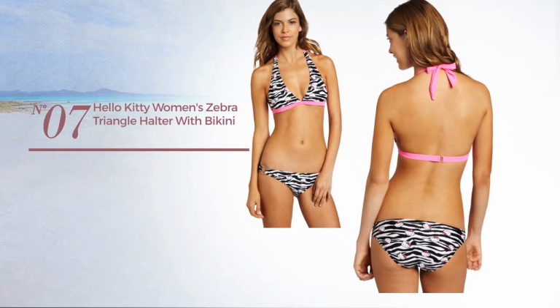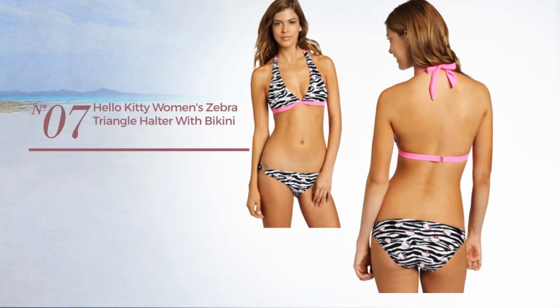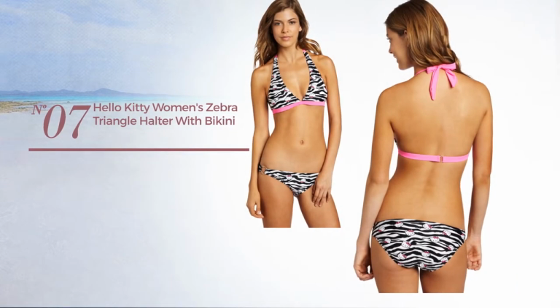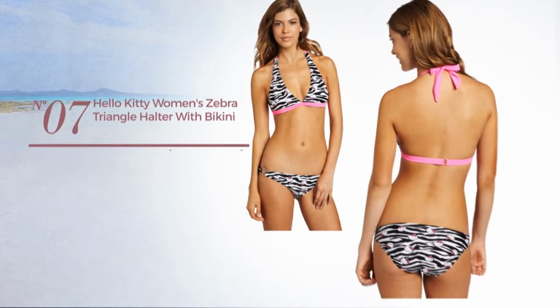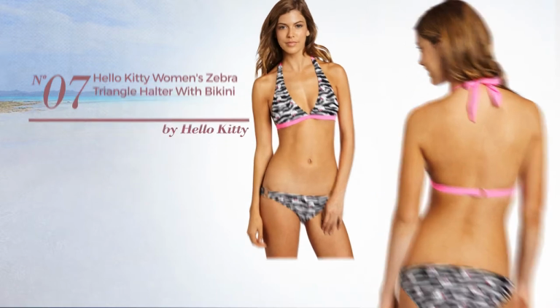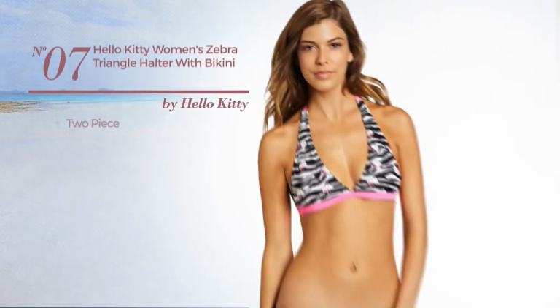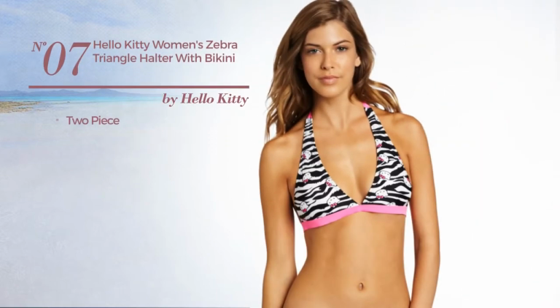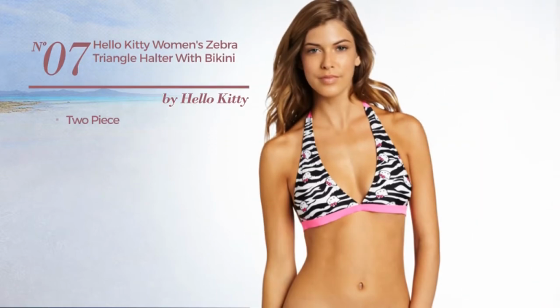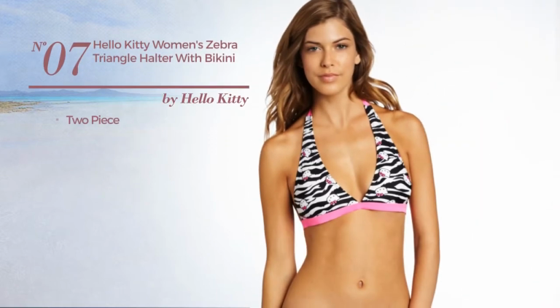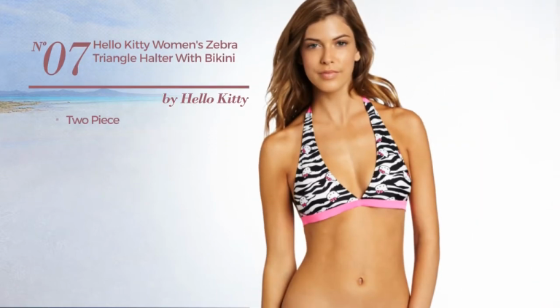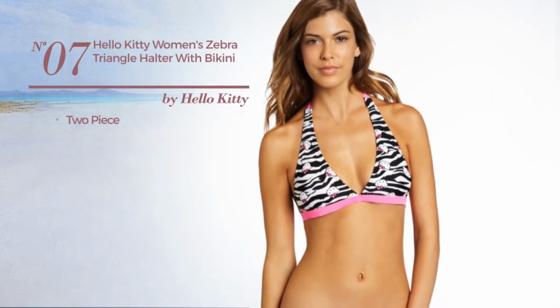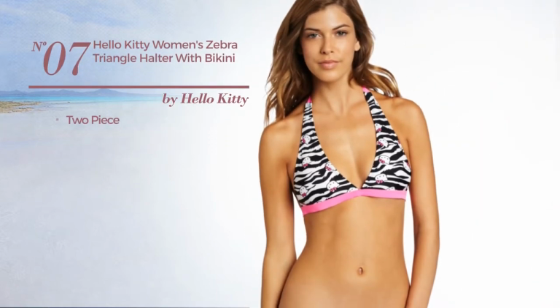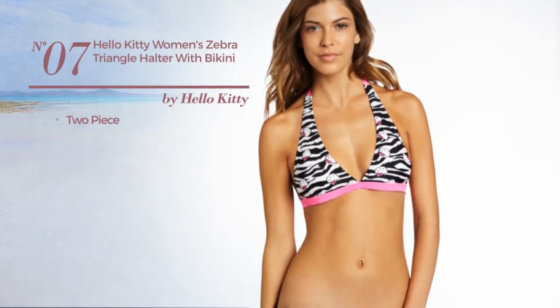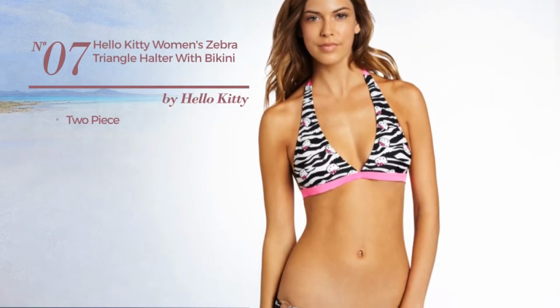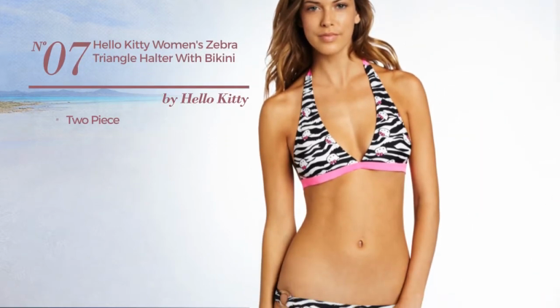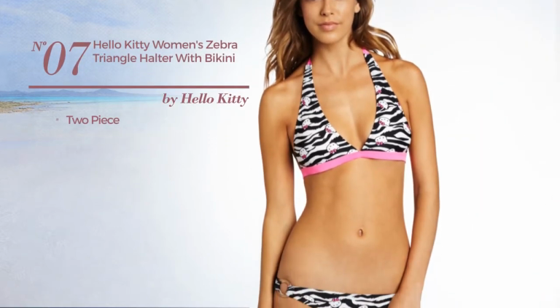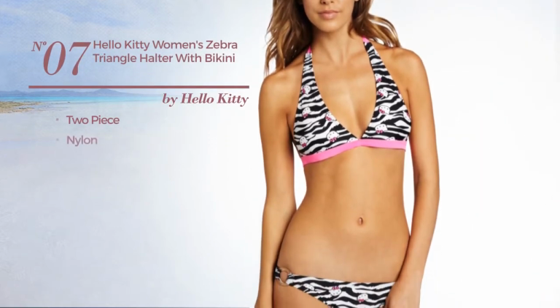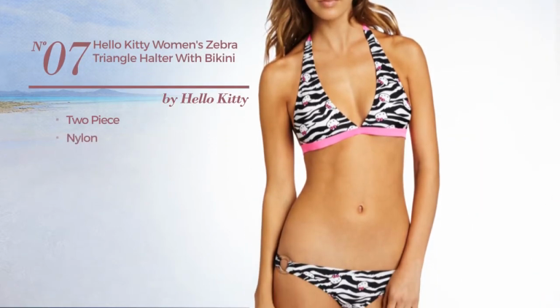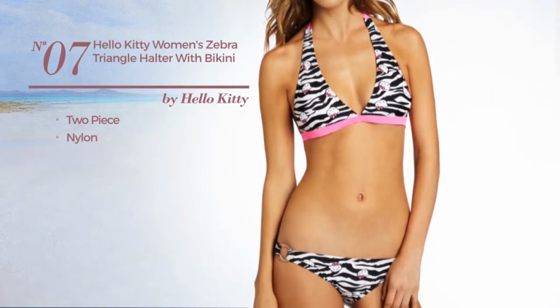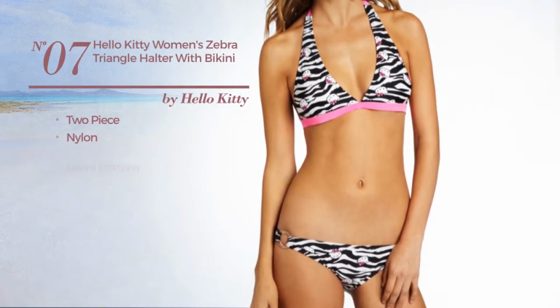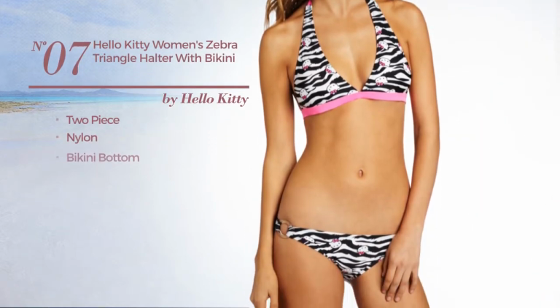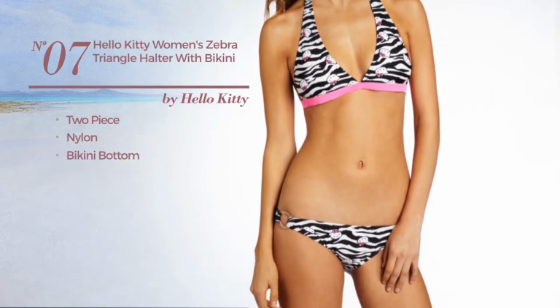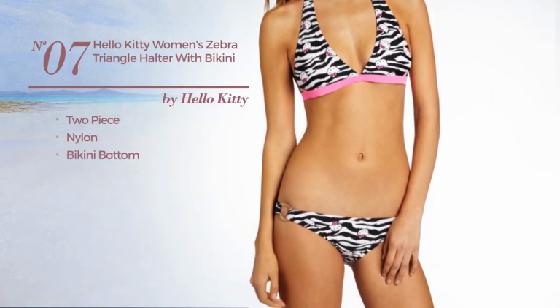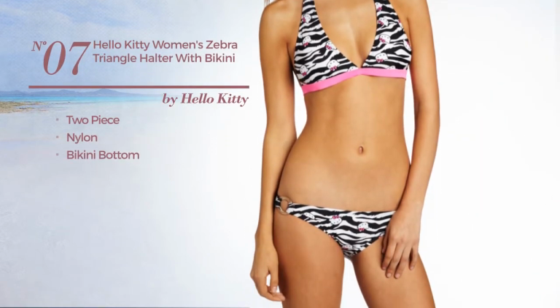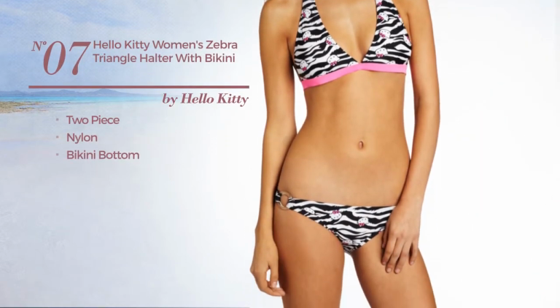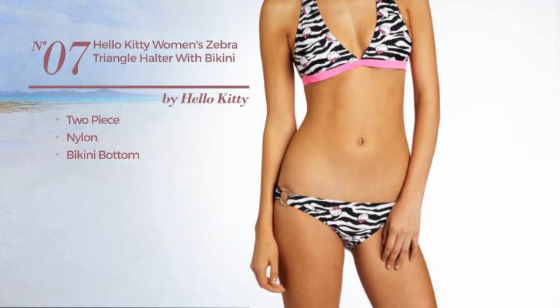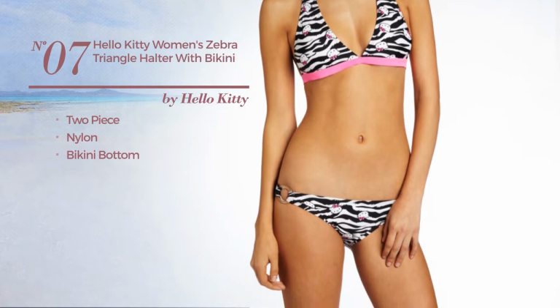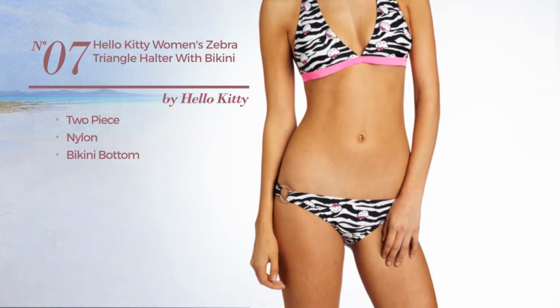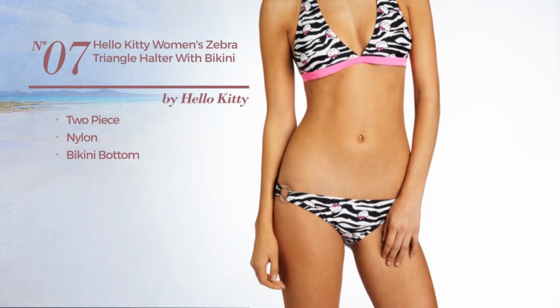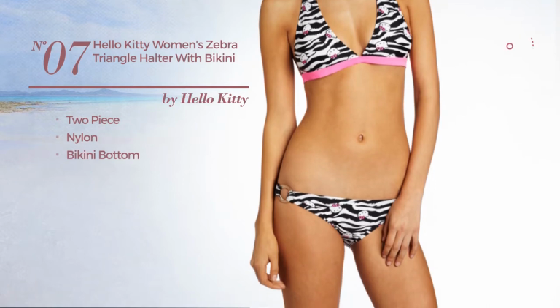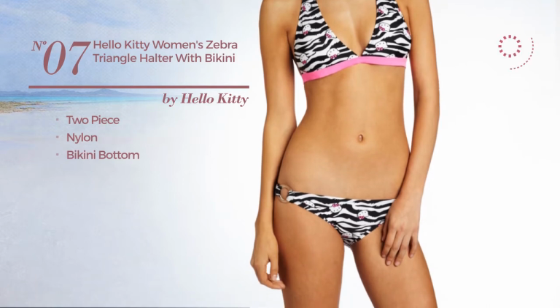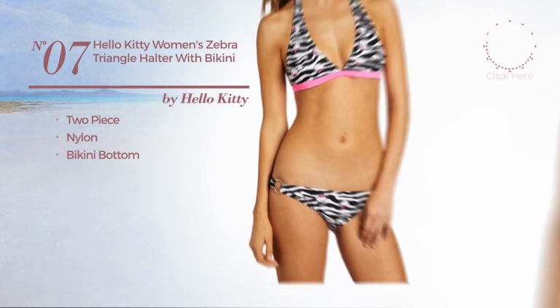Number 7, a two-piece bikini. Crafted from nylon, with a bikini bottom. Available mainly in white color.